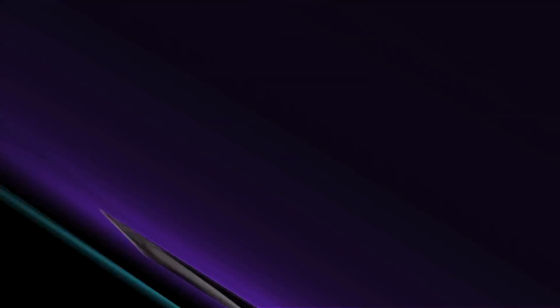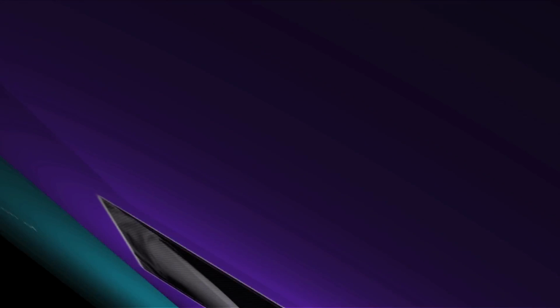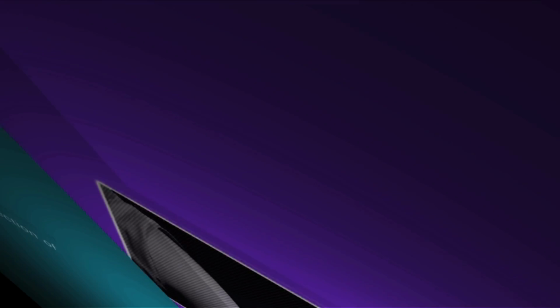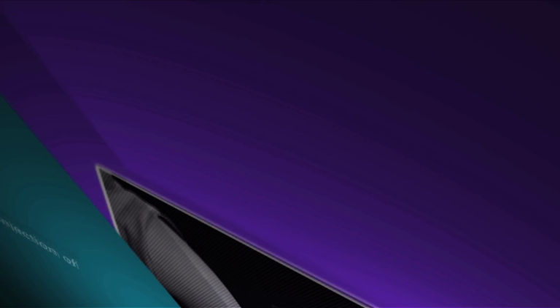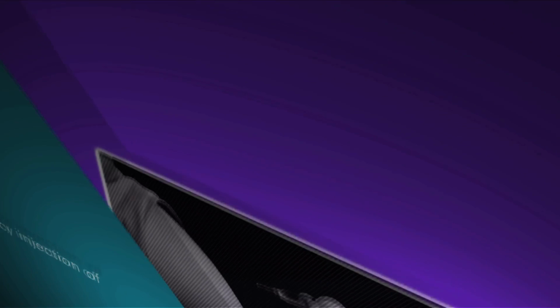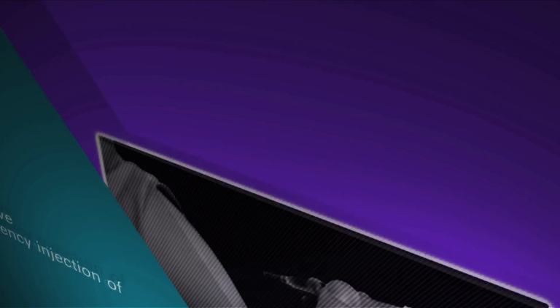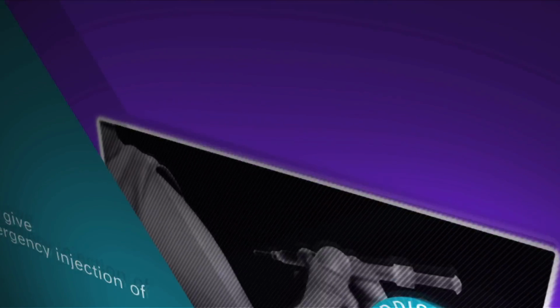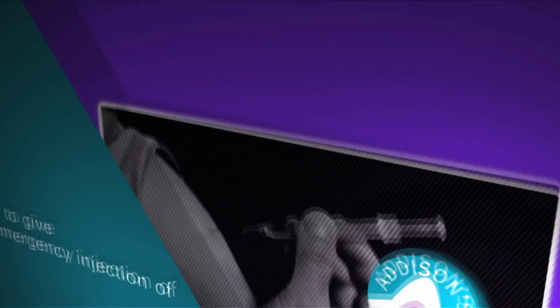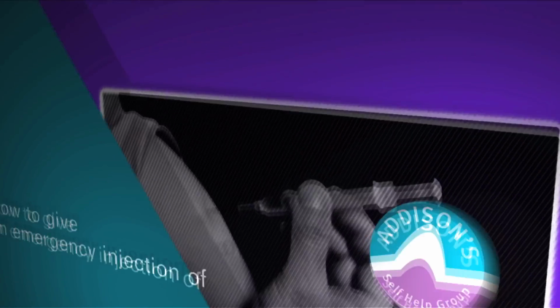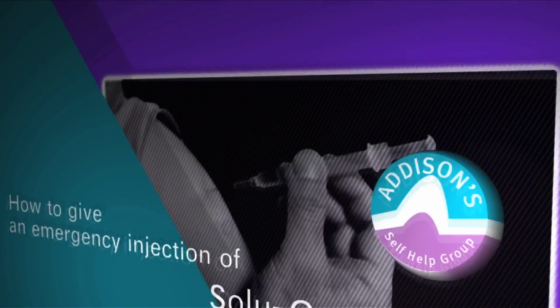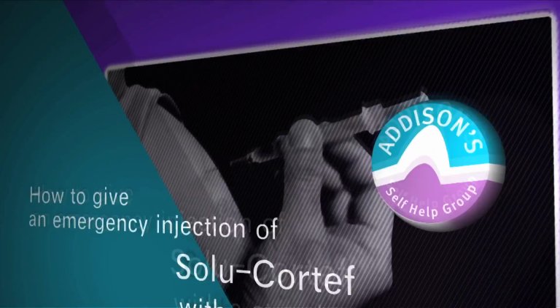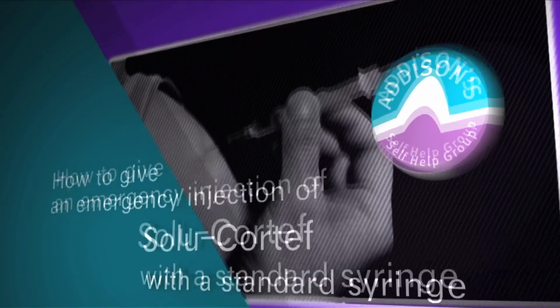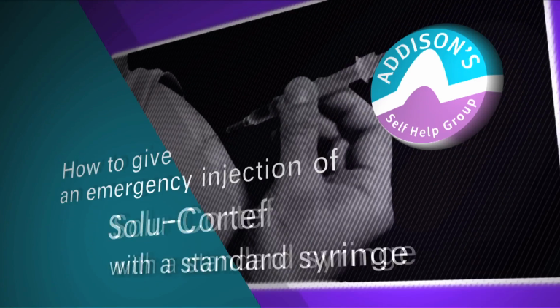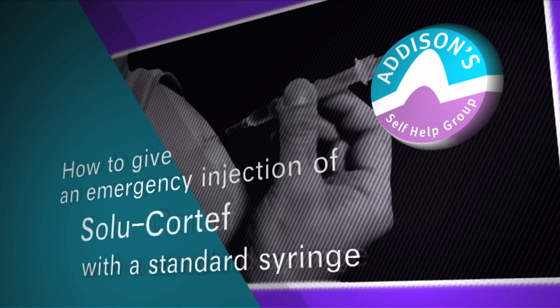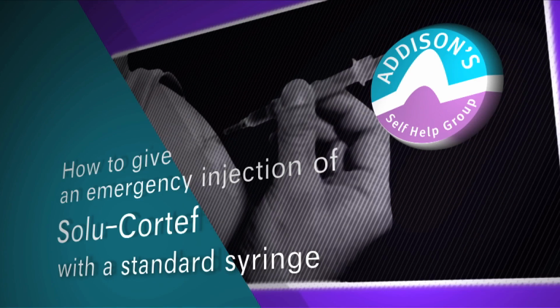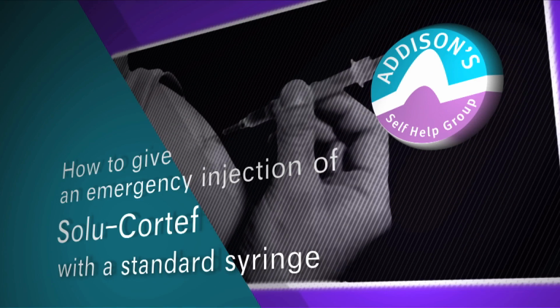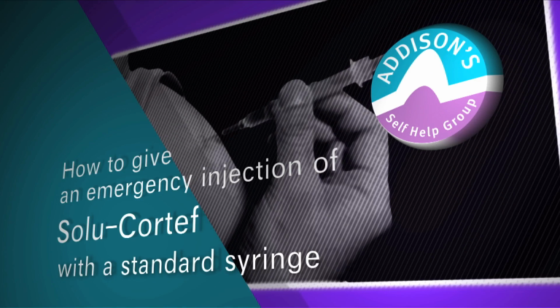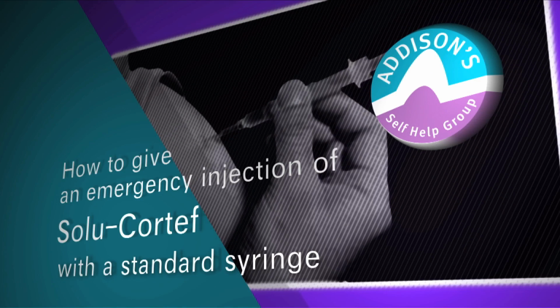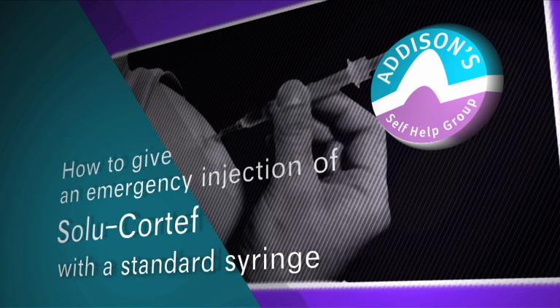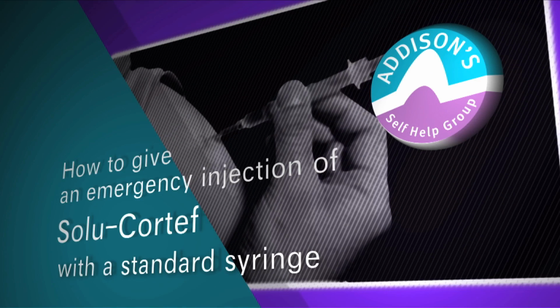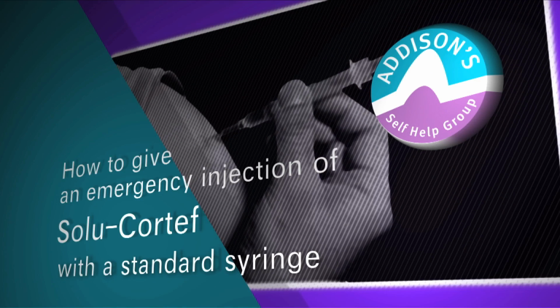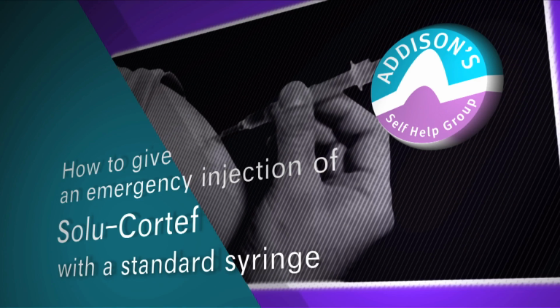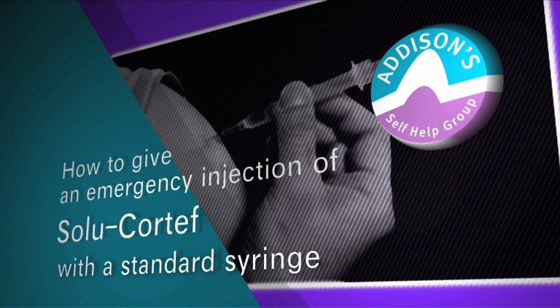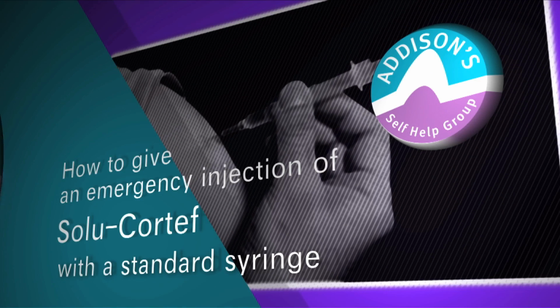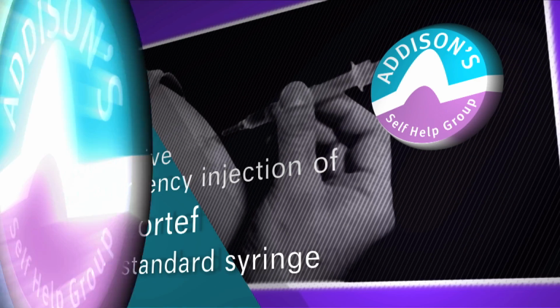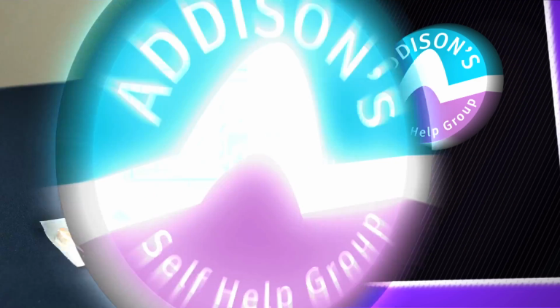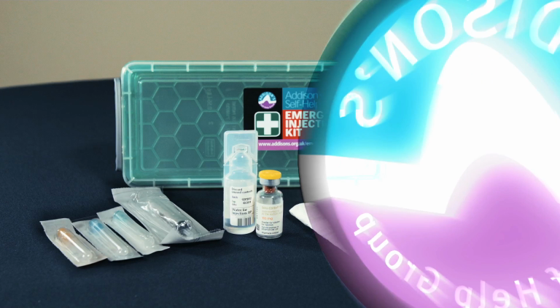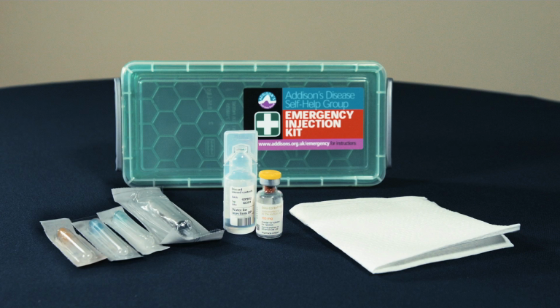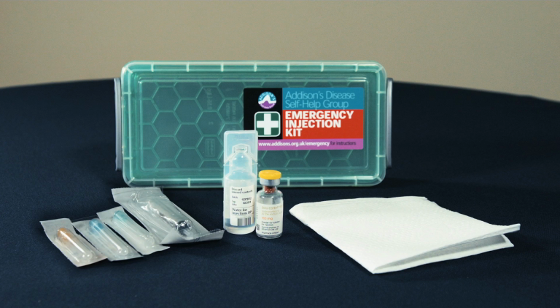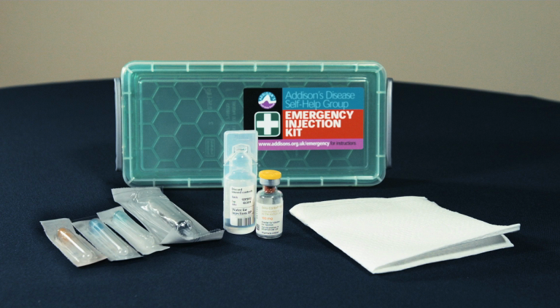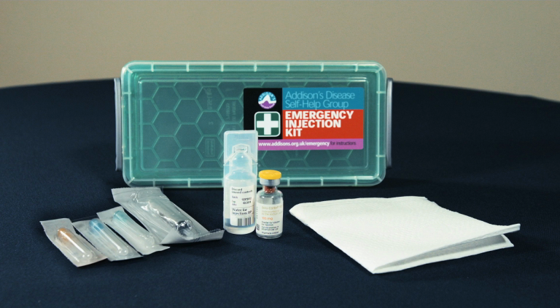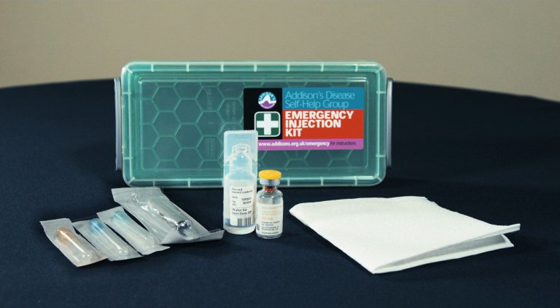This video explains how to give an emergency injection of Solucortef with a standard syringe.